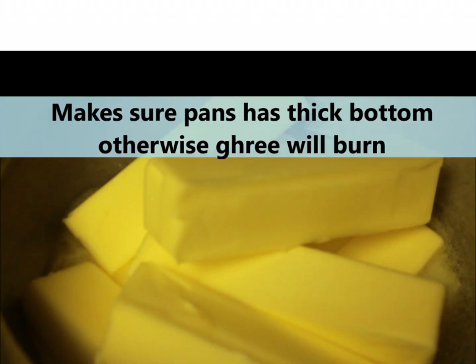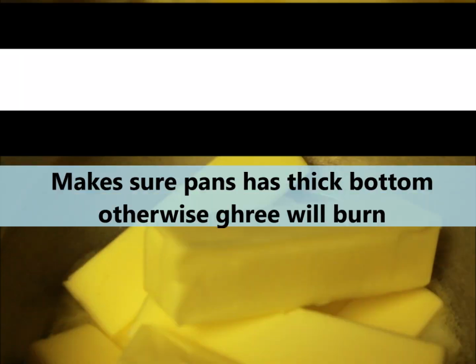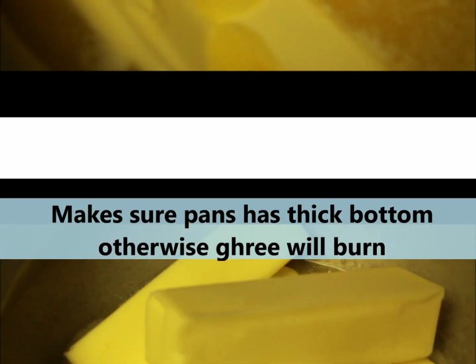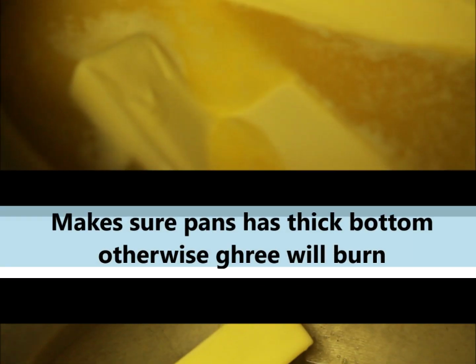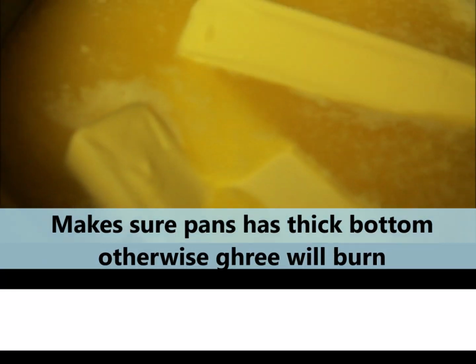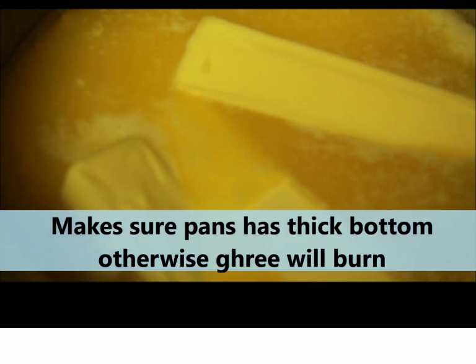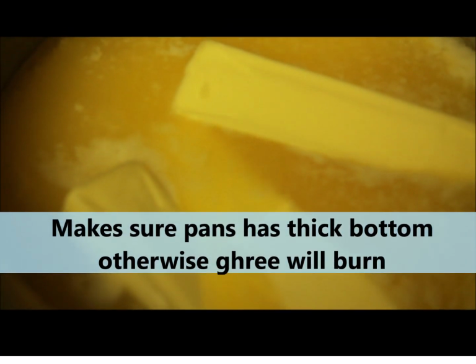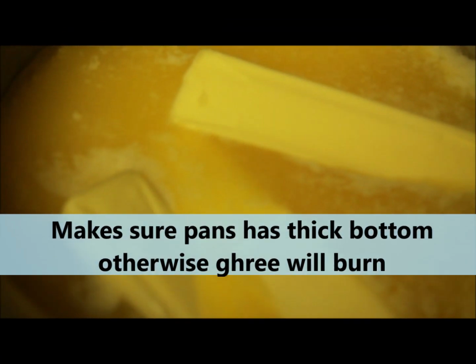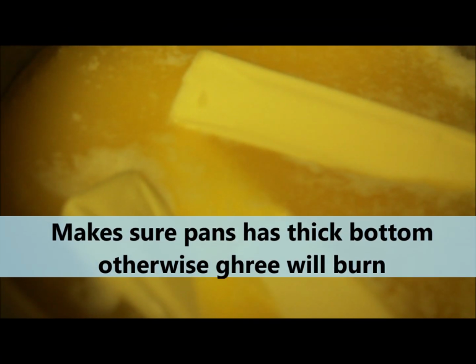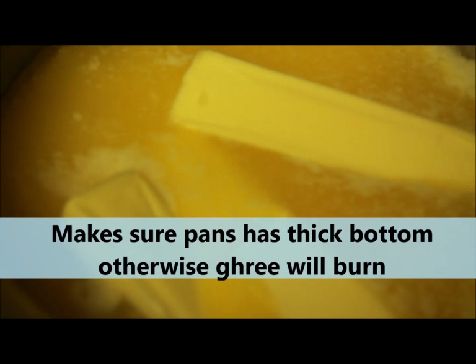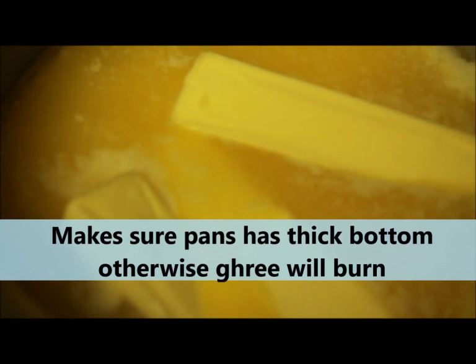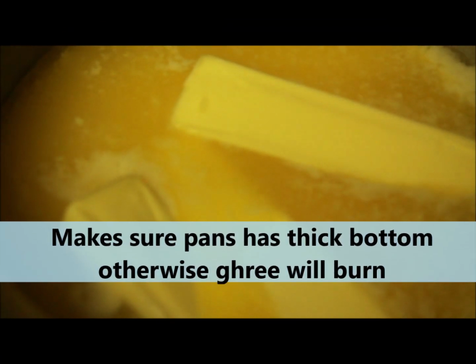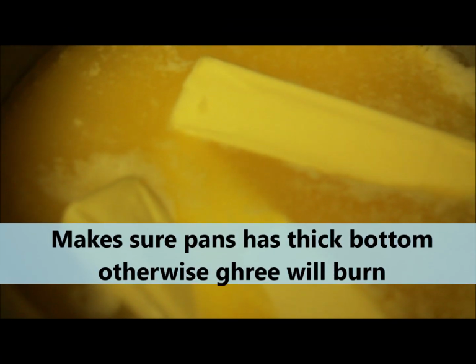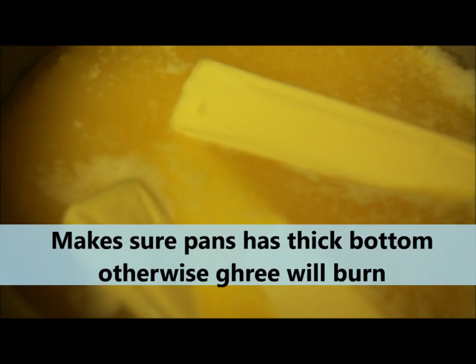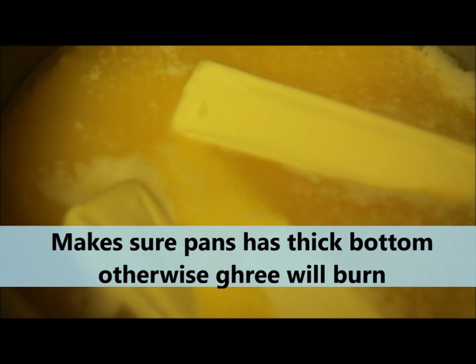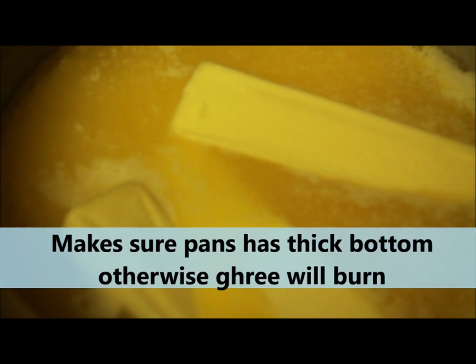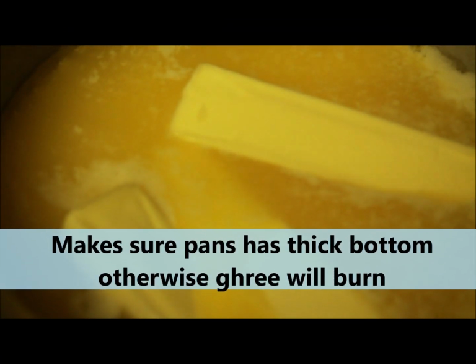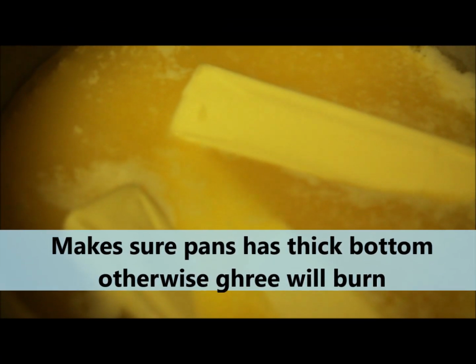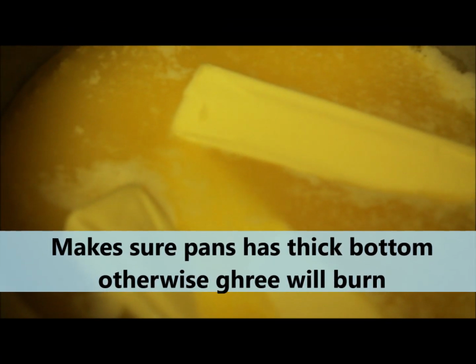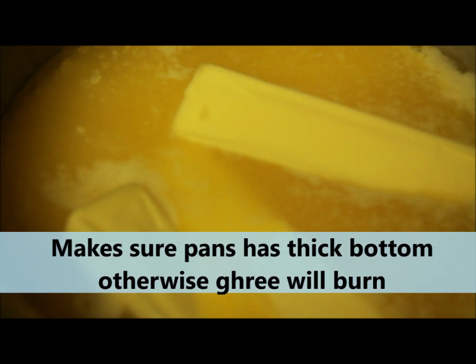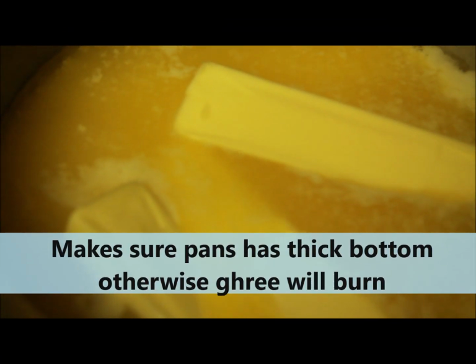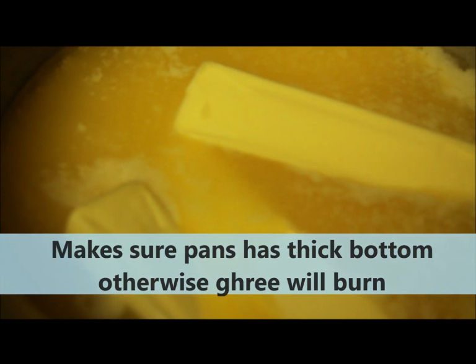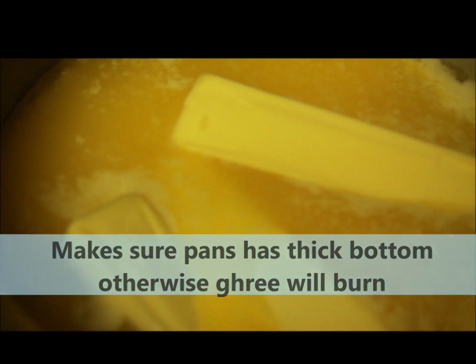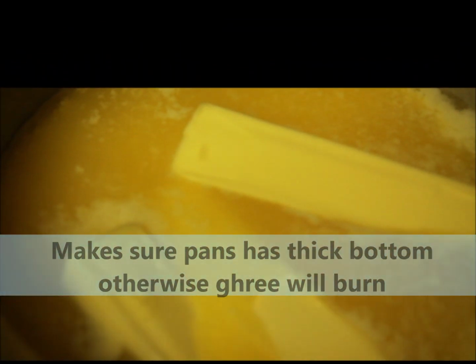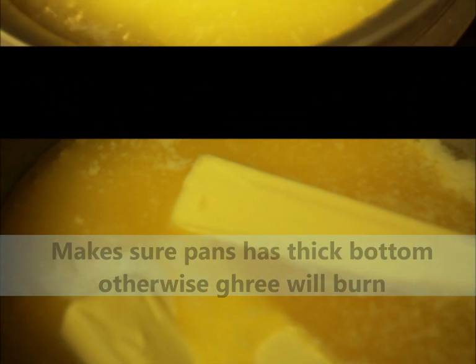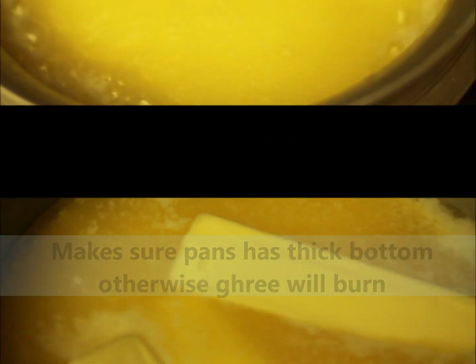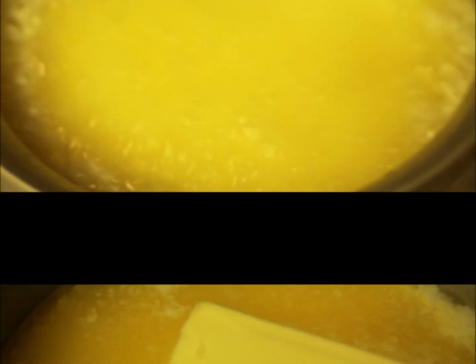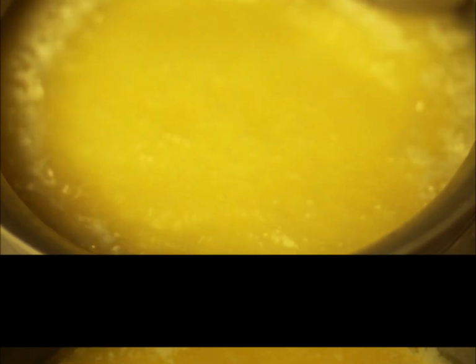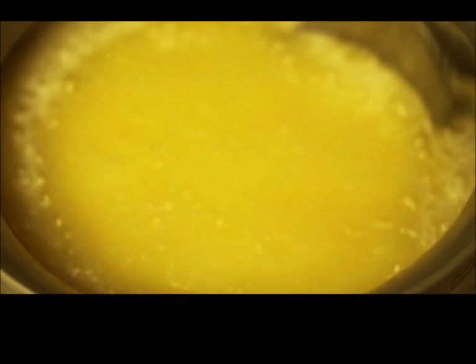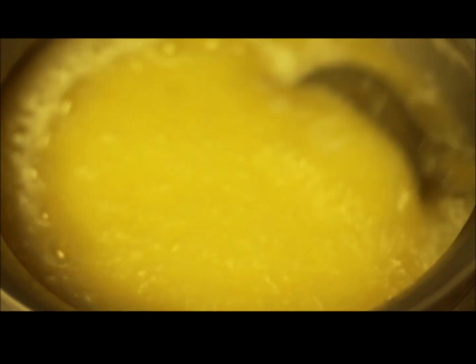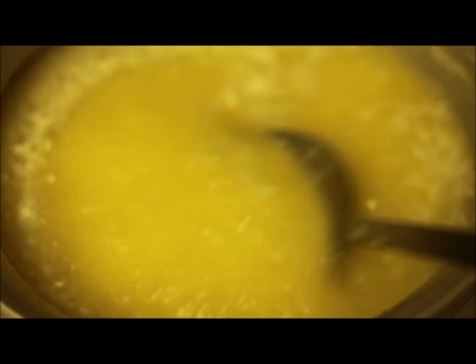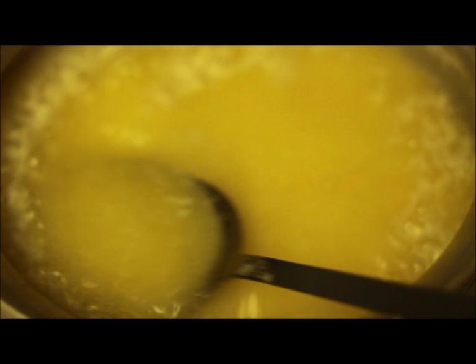Make sure your pan is thick from the bottom, otherwise the ghee will burn.